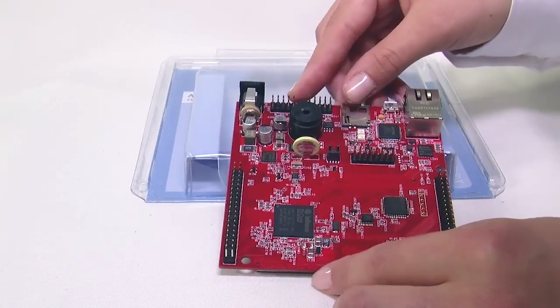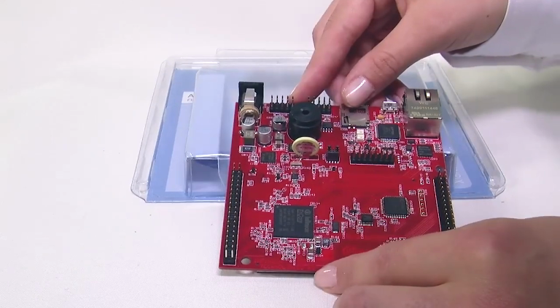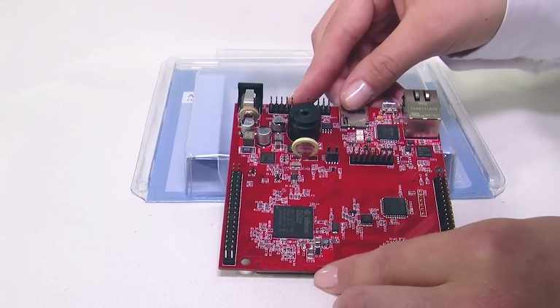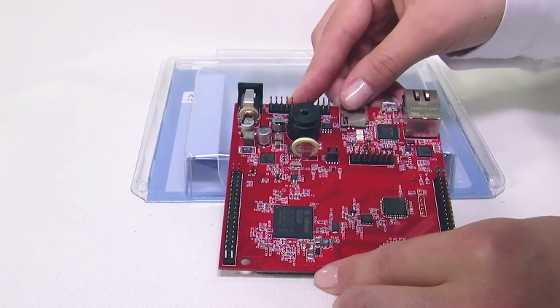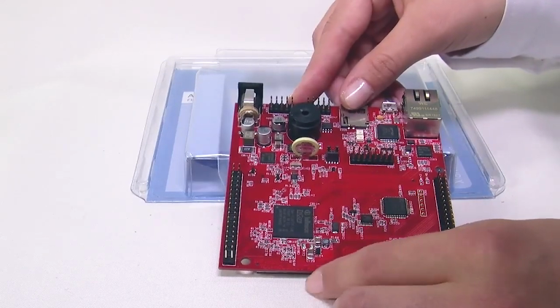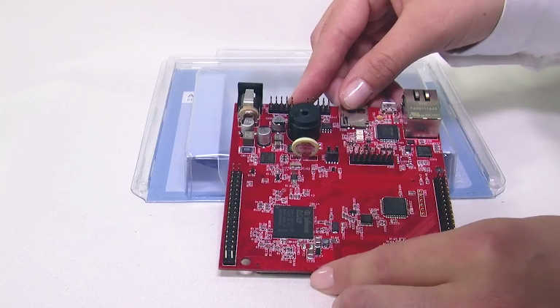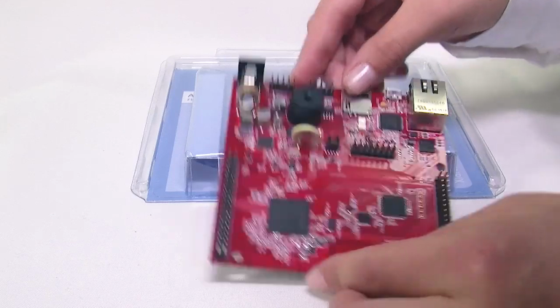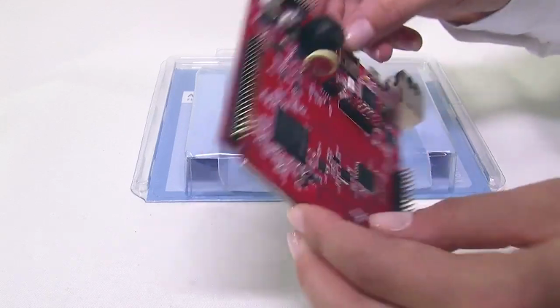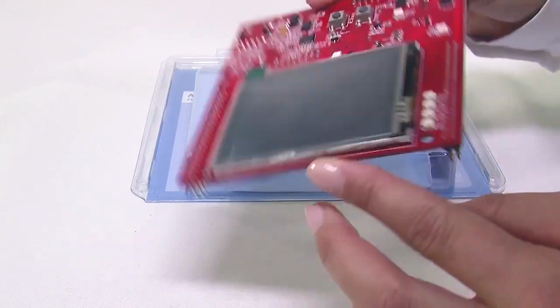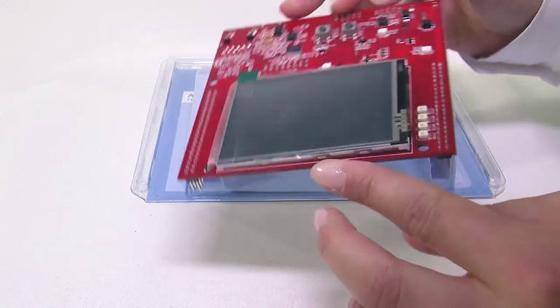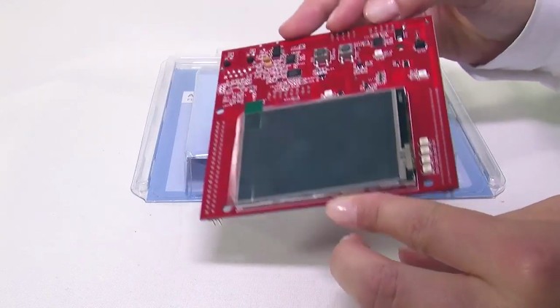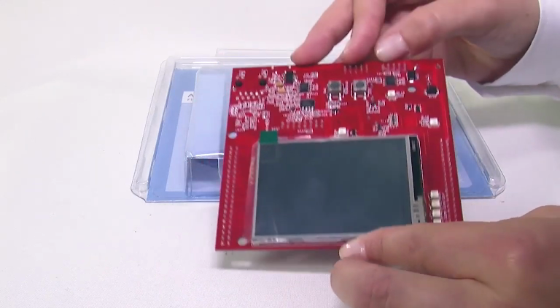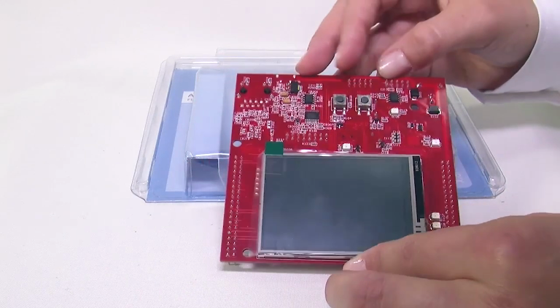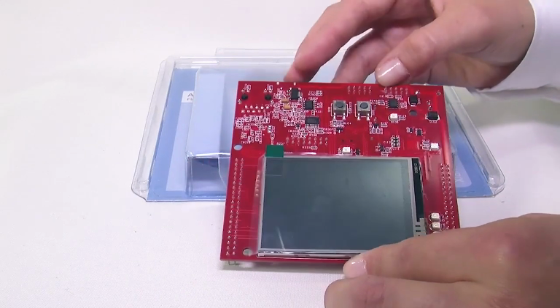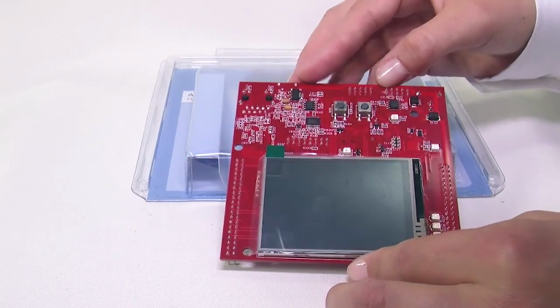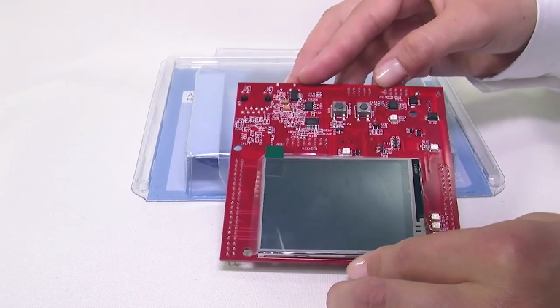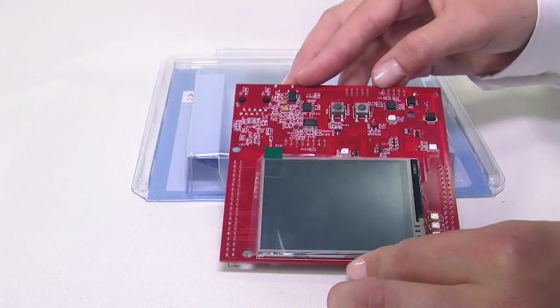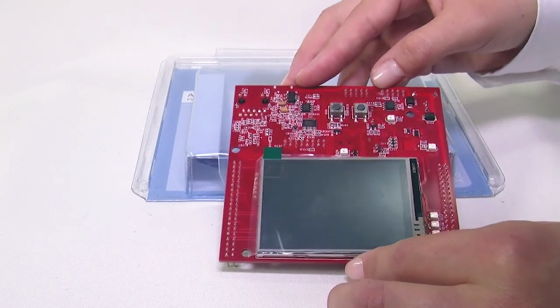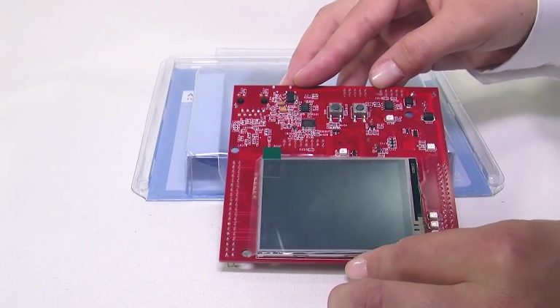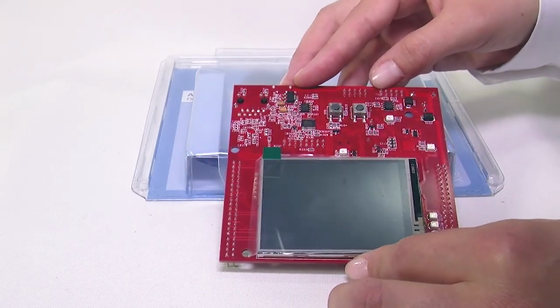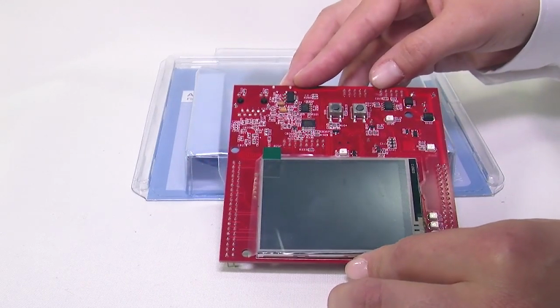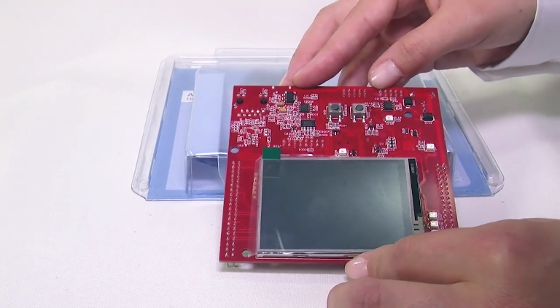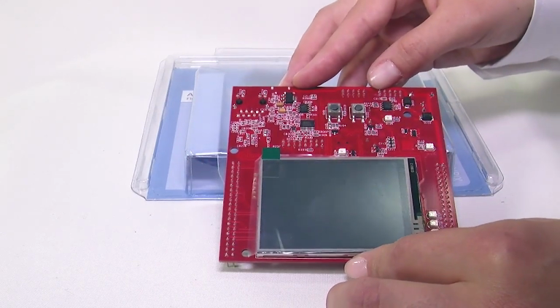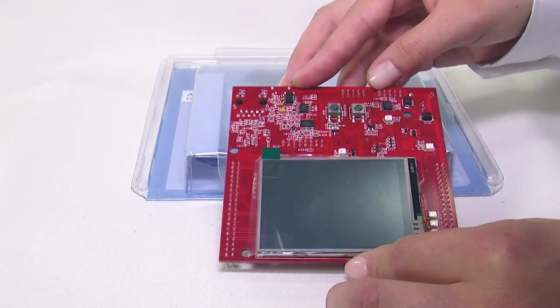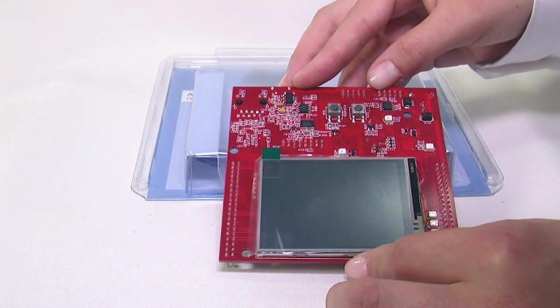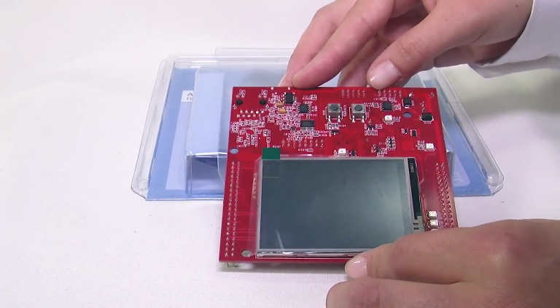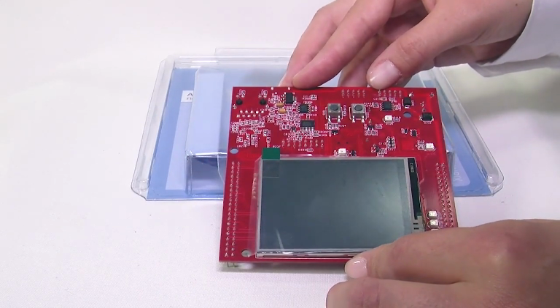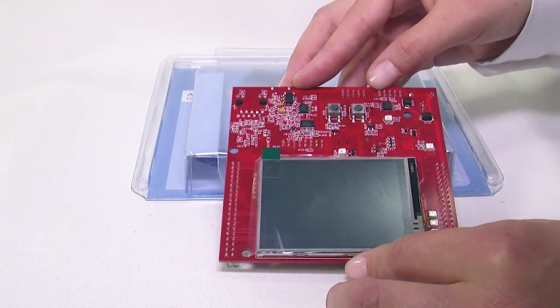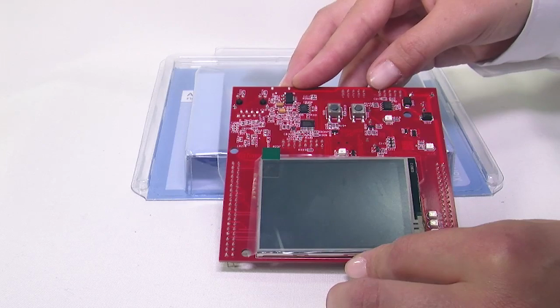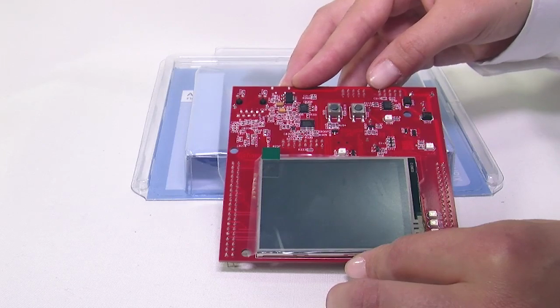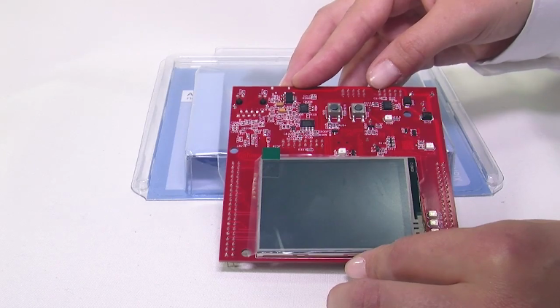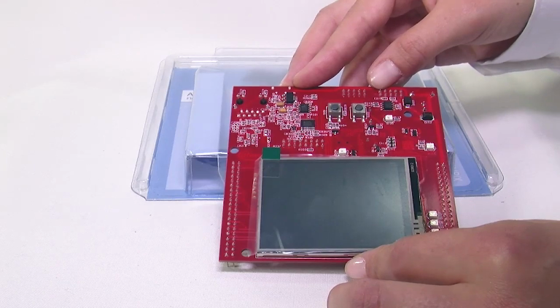Now let's see the highlight of this board. On the other side, we have a touch display with a resolution of 320x240 pixels.